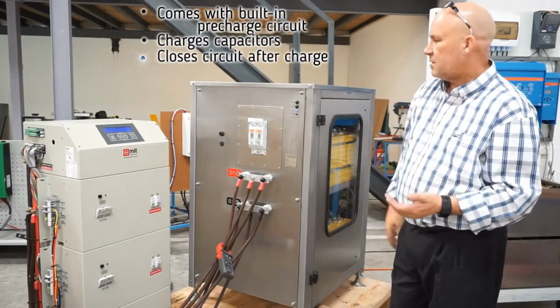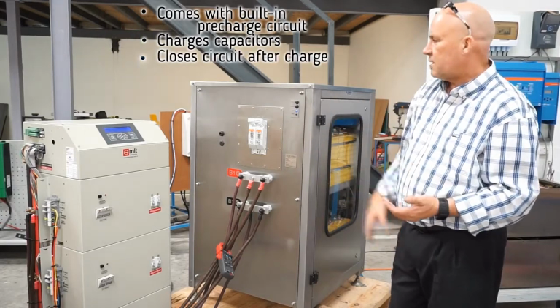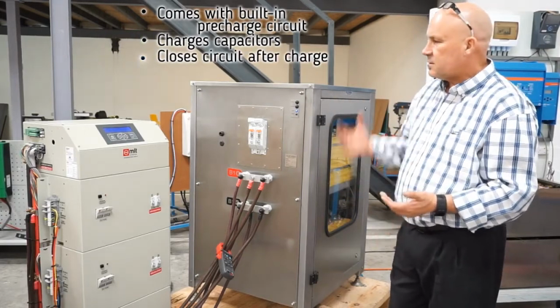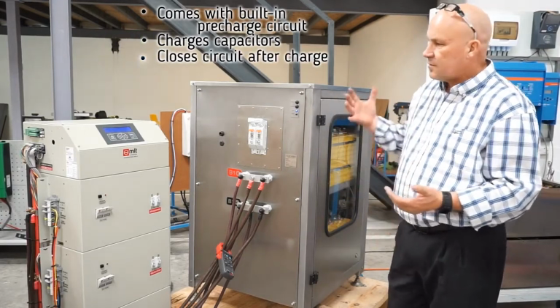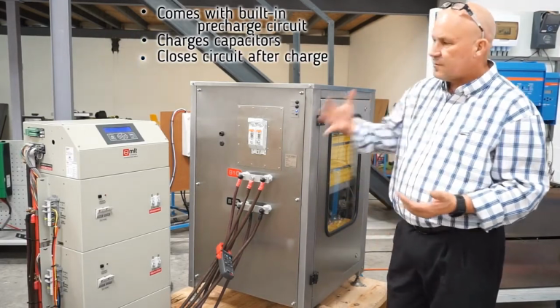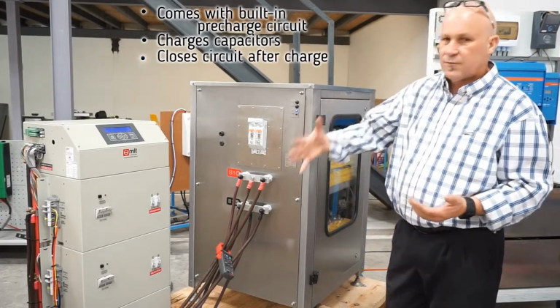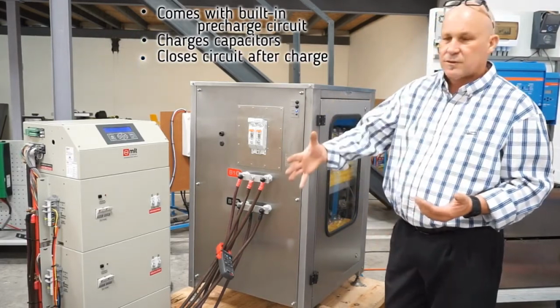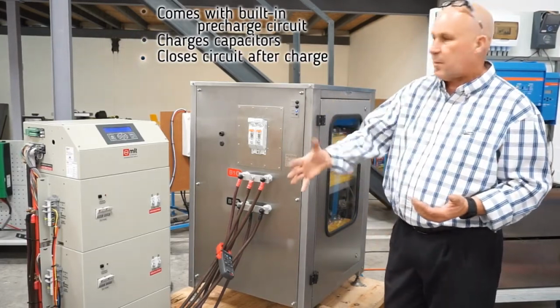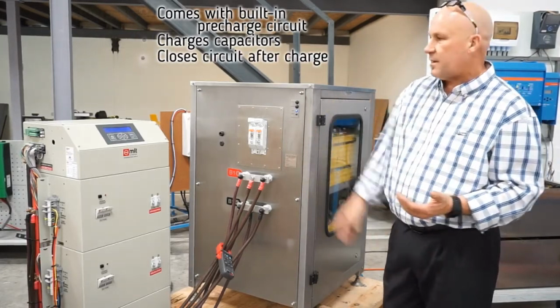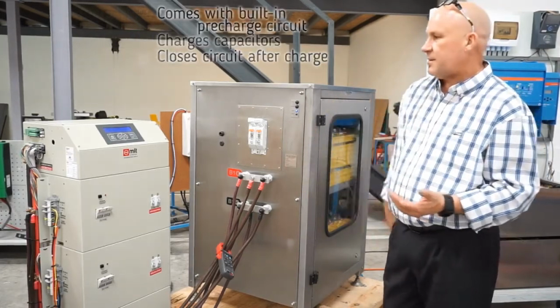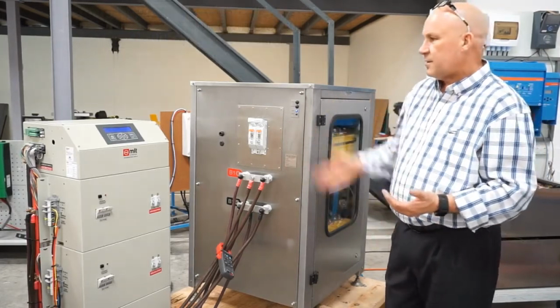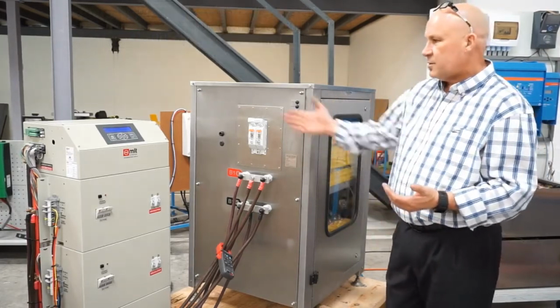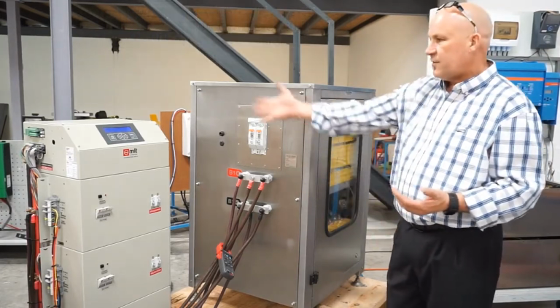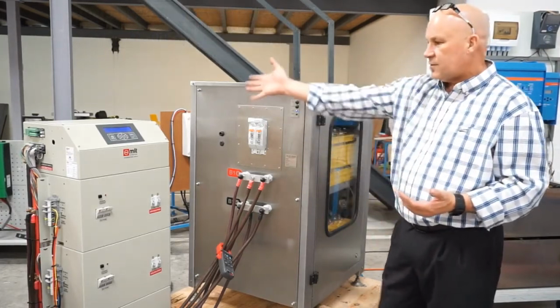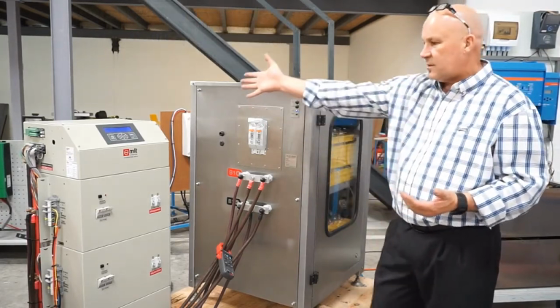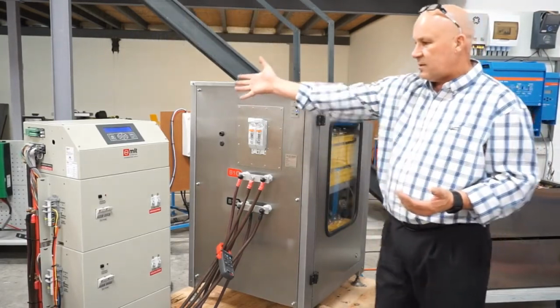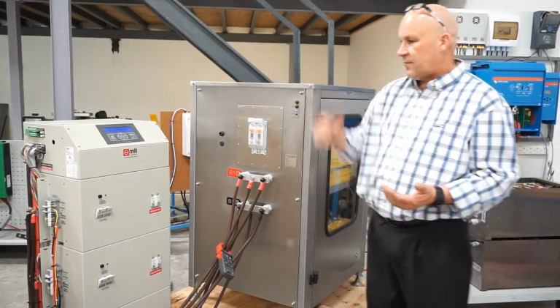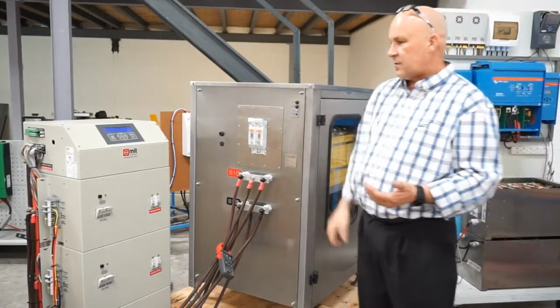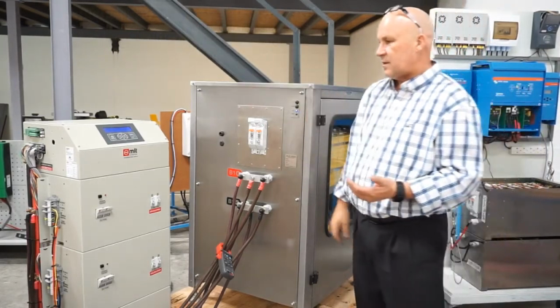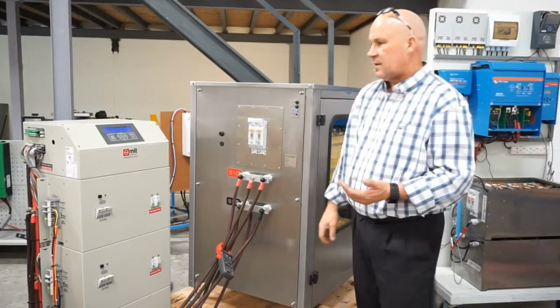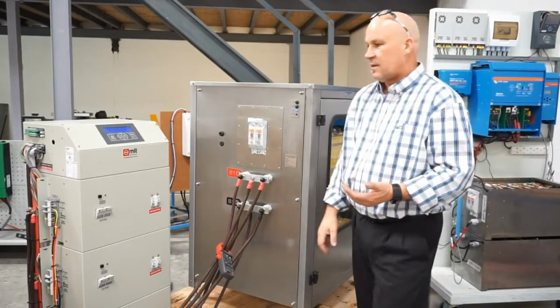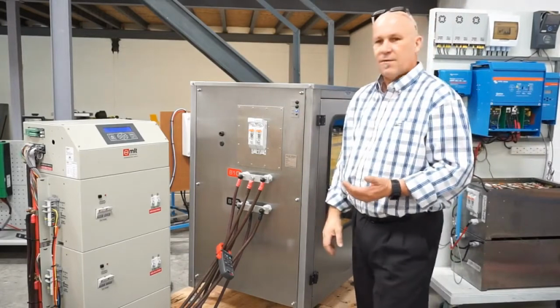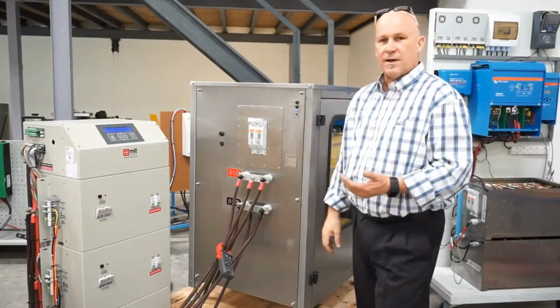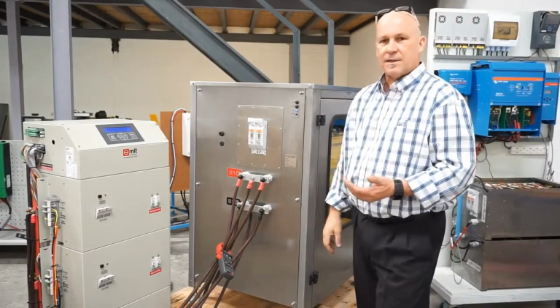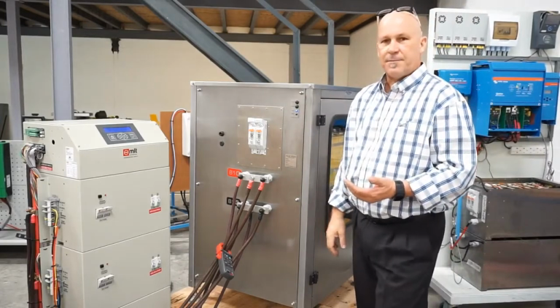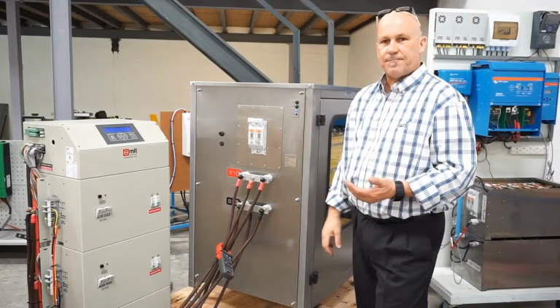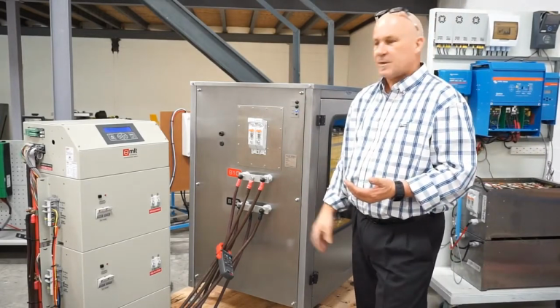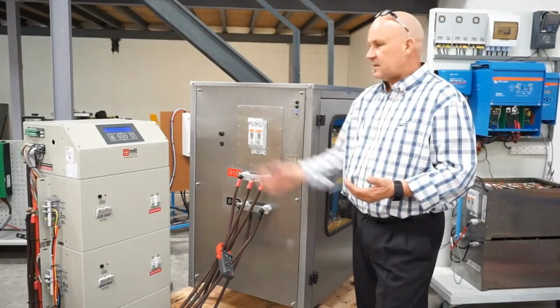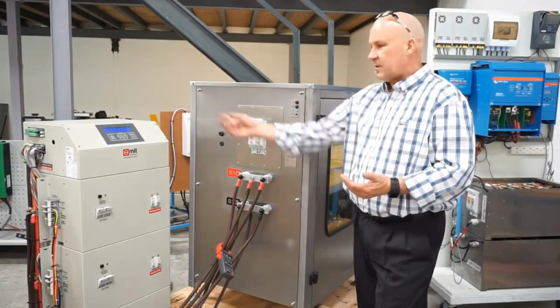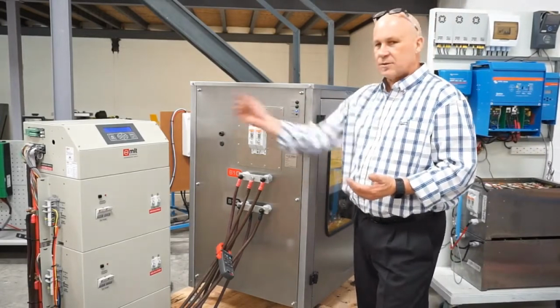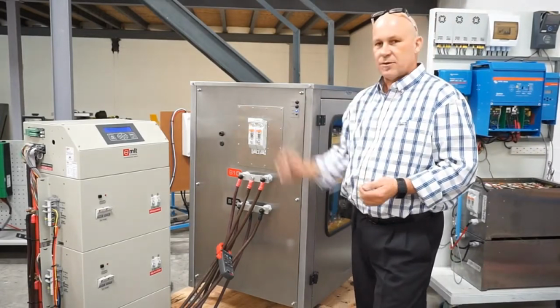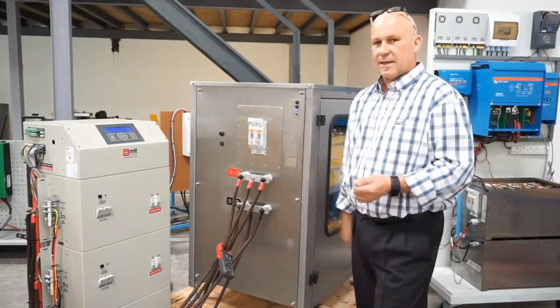Okay, so that's 52V supplied to the inverter, and then the inverter fires up. Let's have a closer look at that.